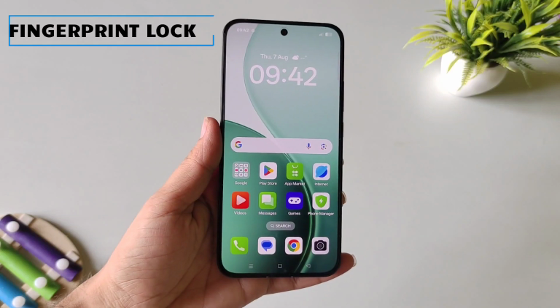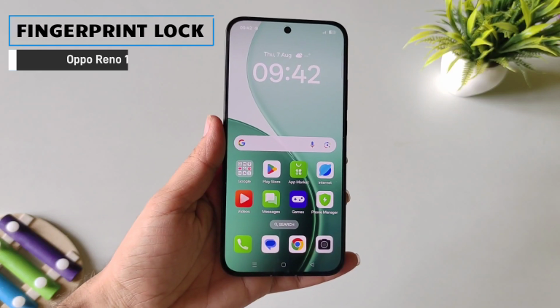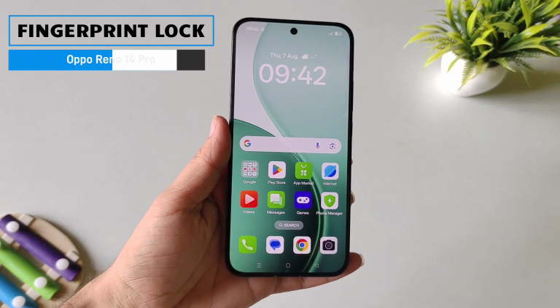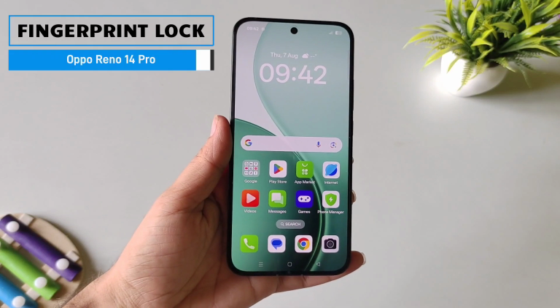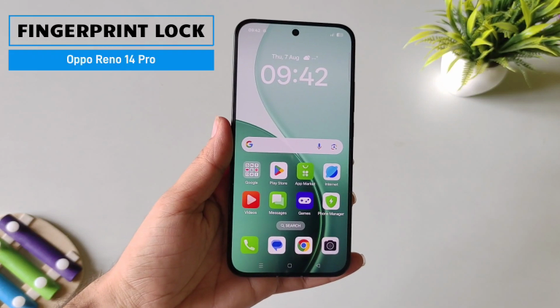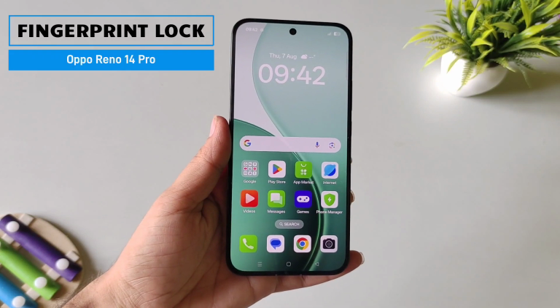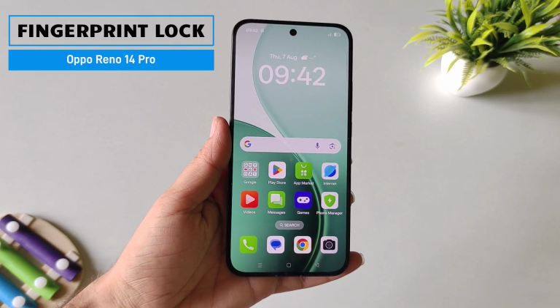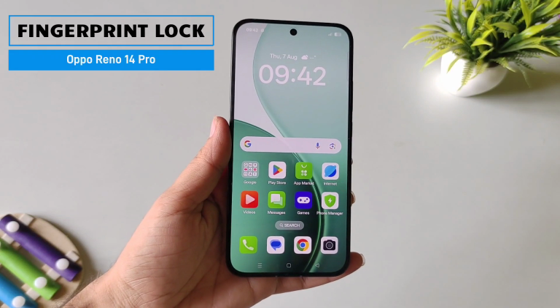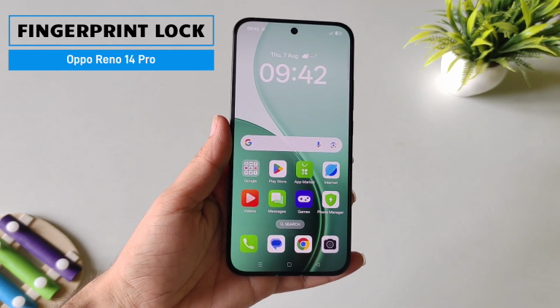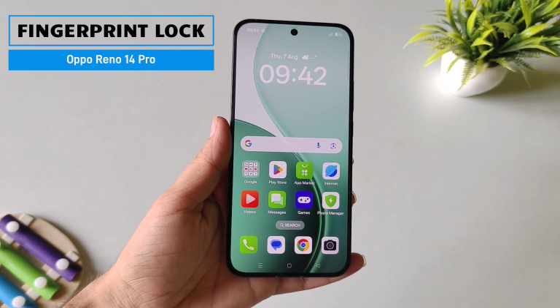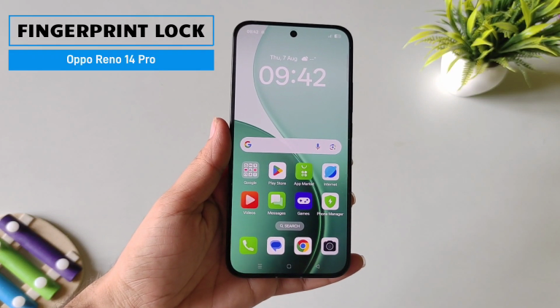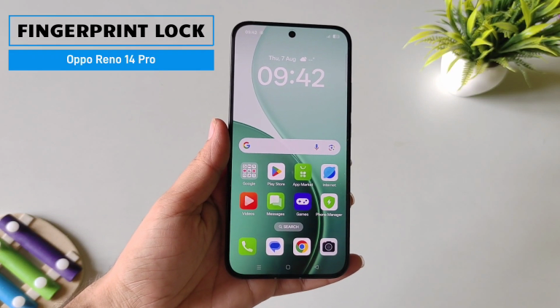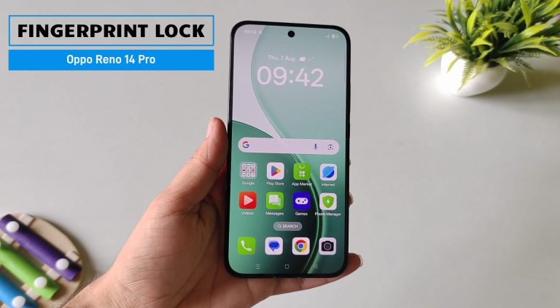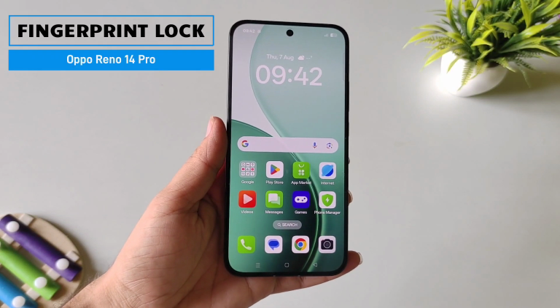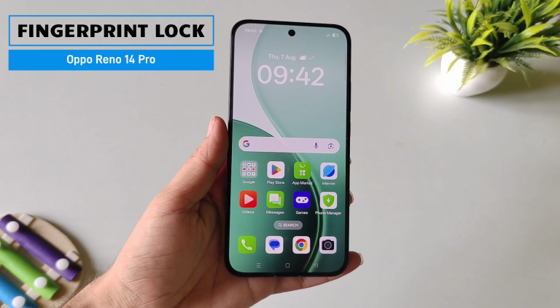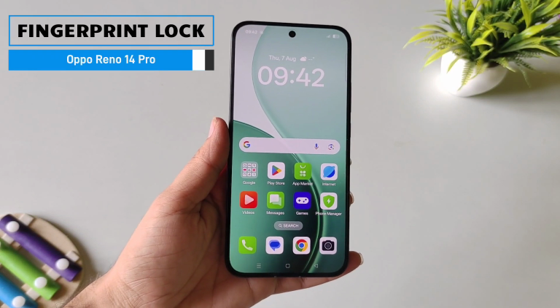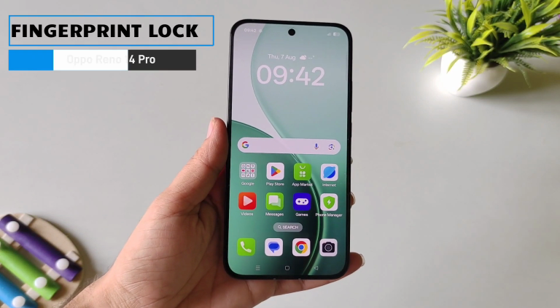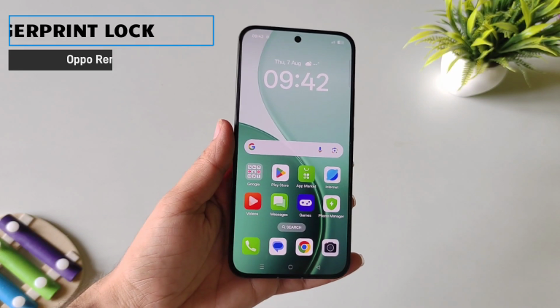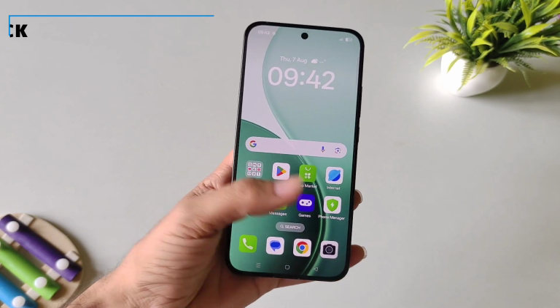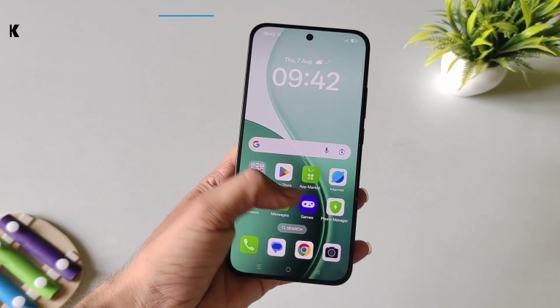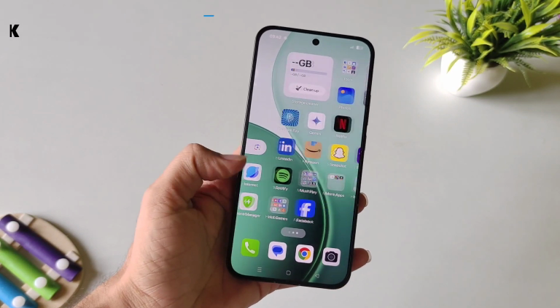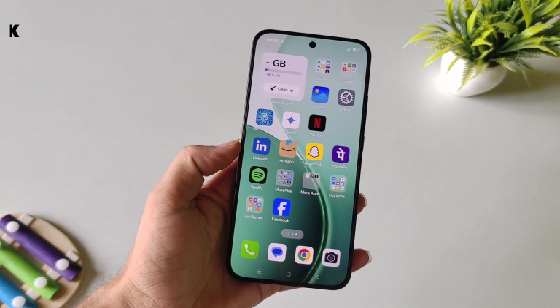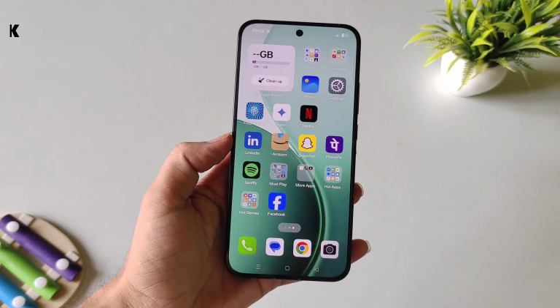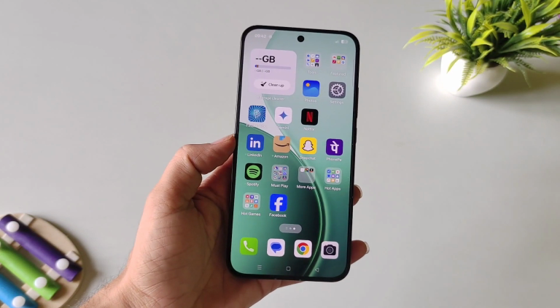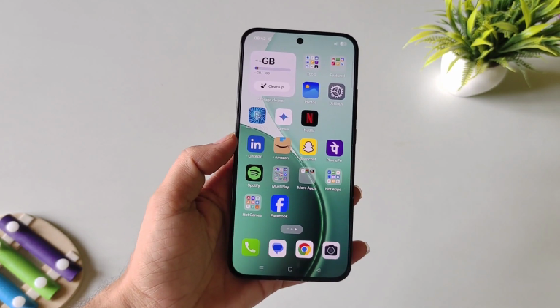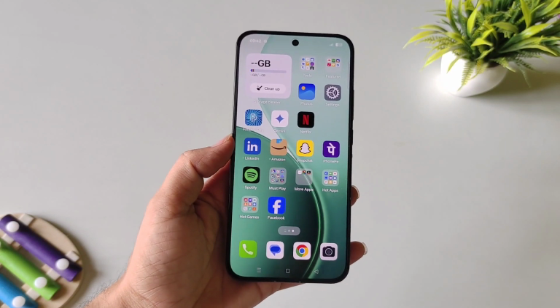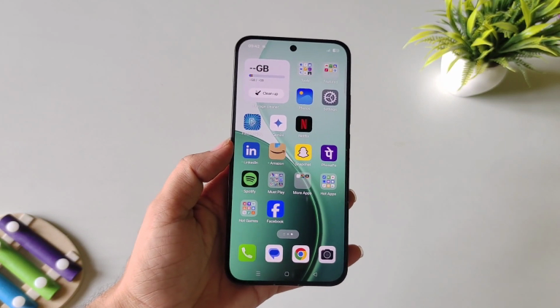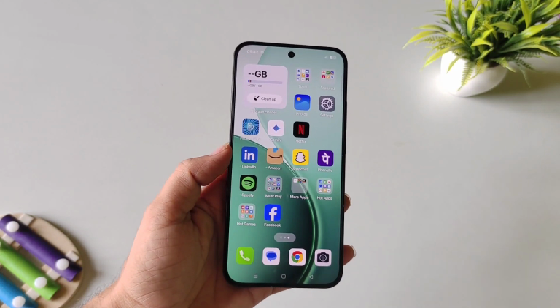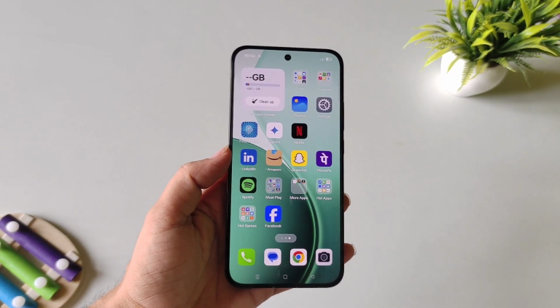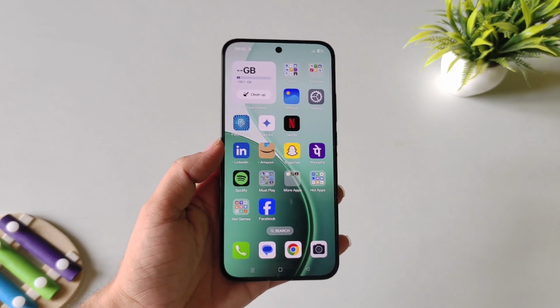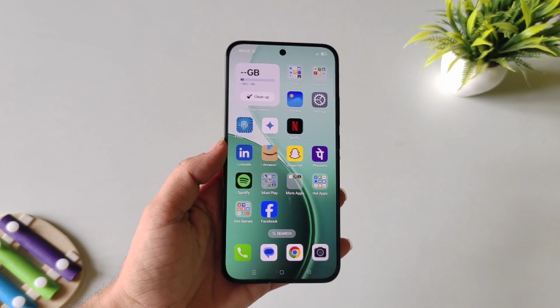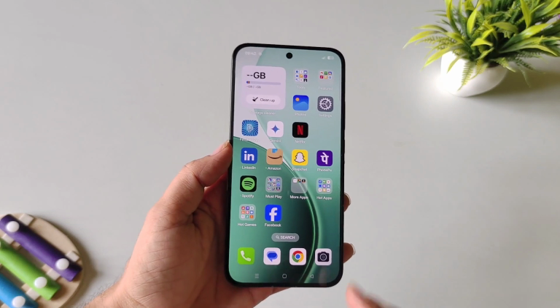If you have an Oppo Reno 14 Pro smartphone and you want to add your fingerprint lock in this smartphone, then this is the video for you.